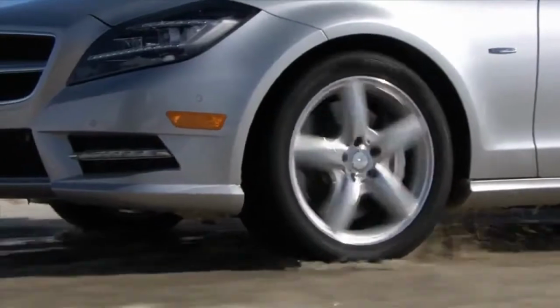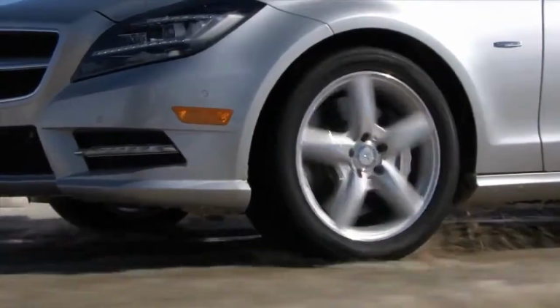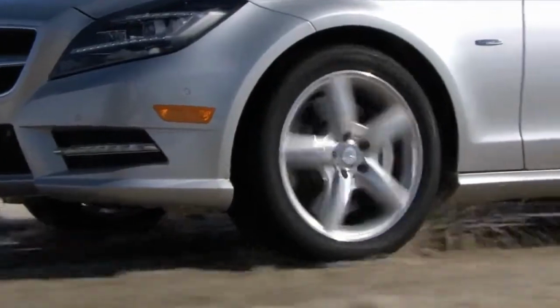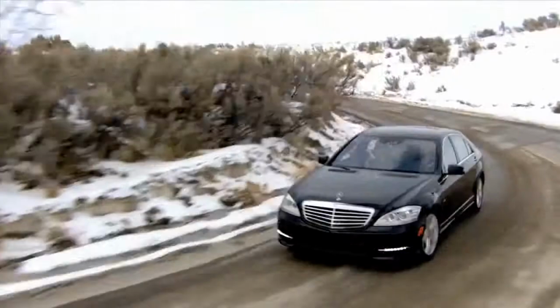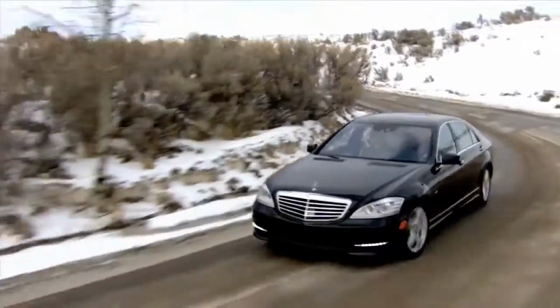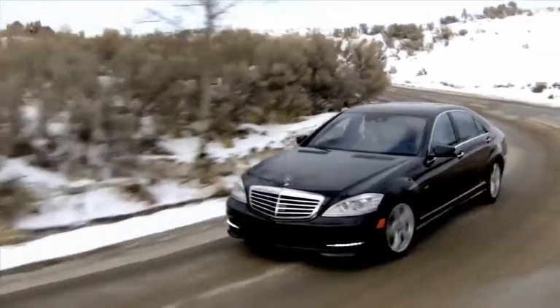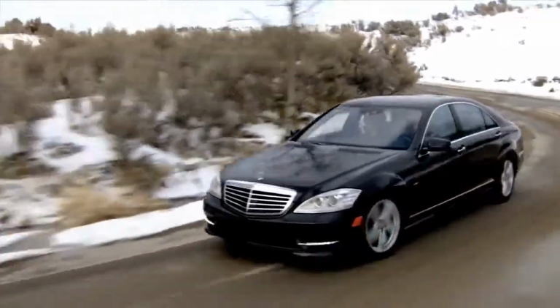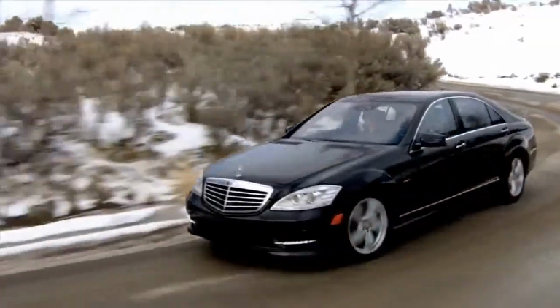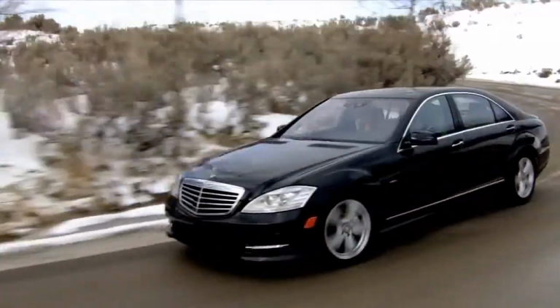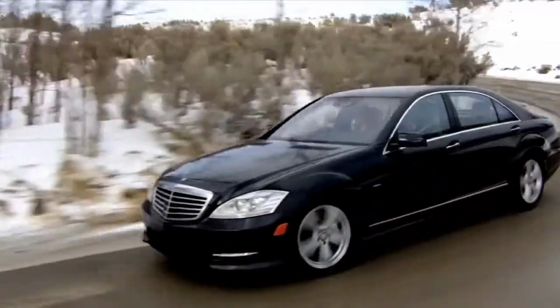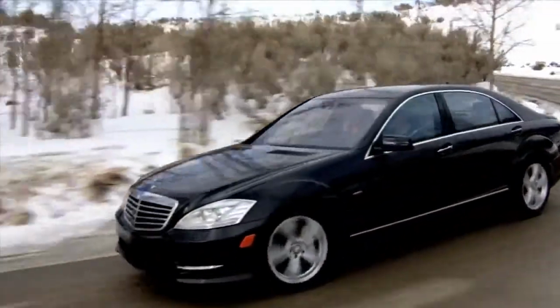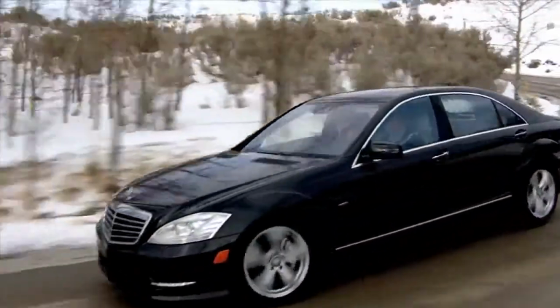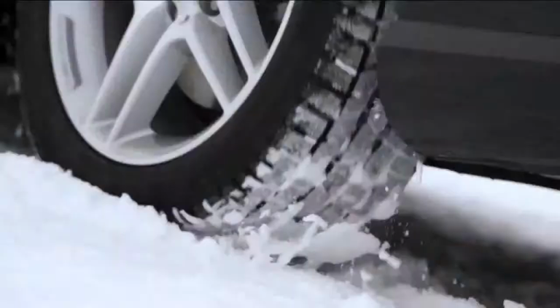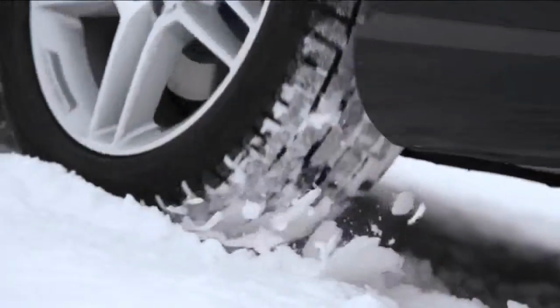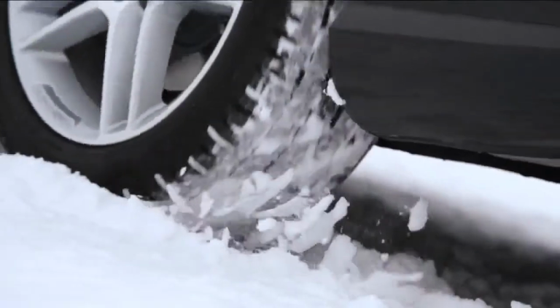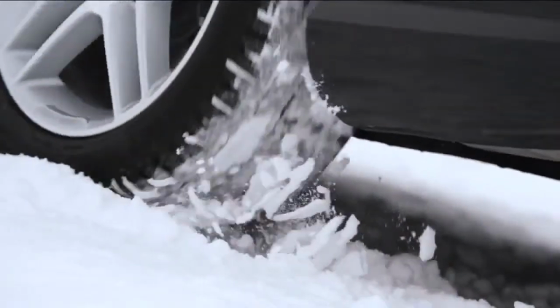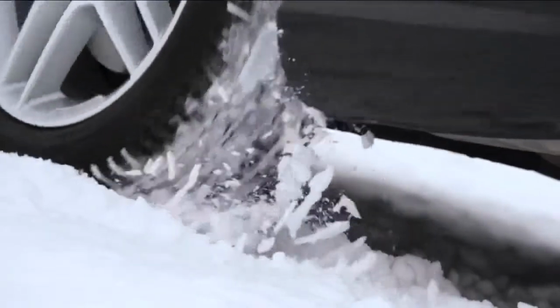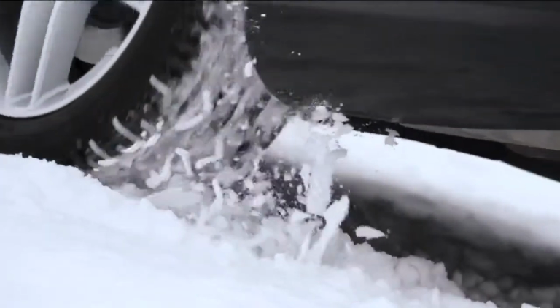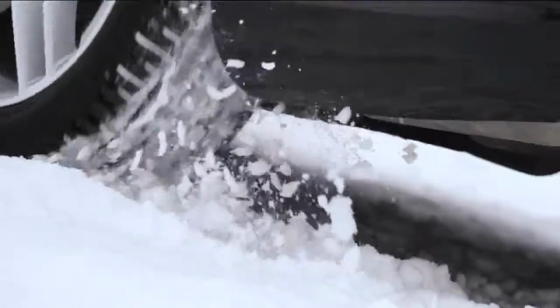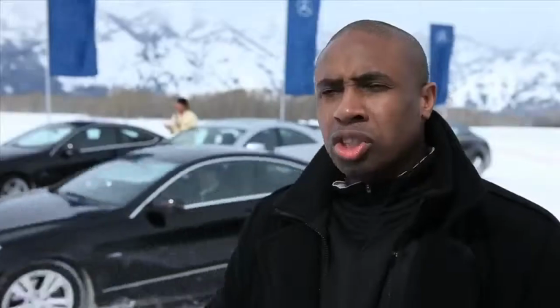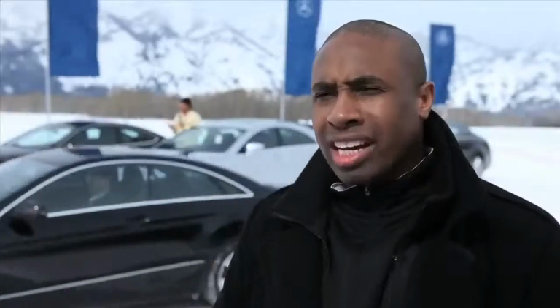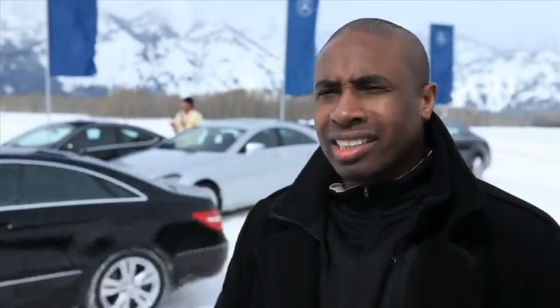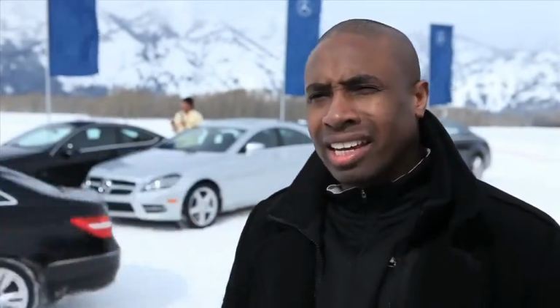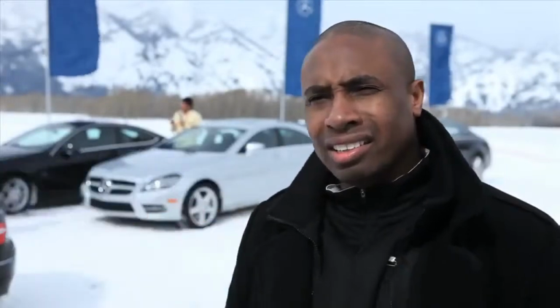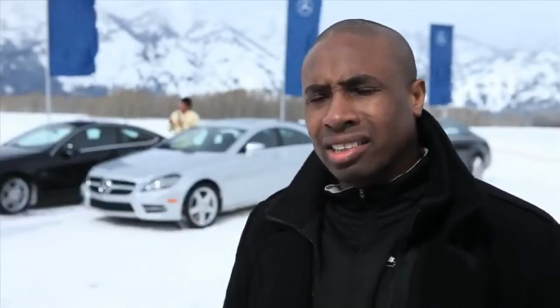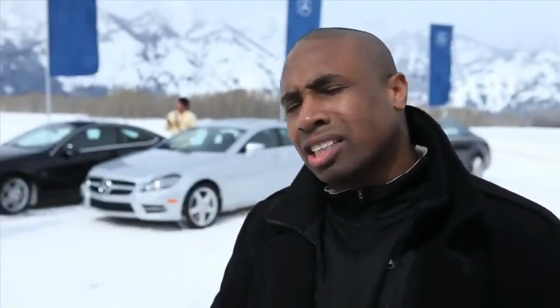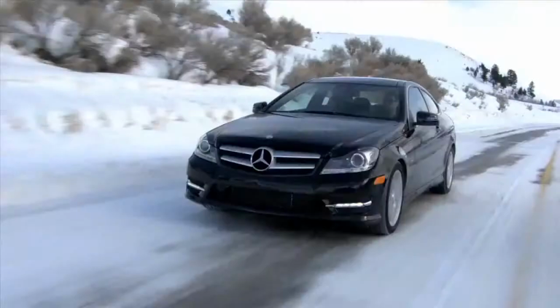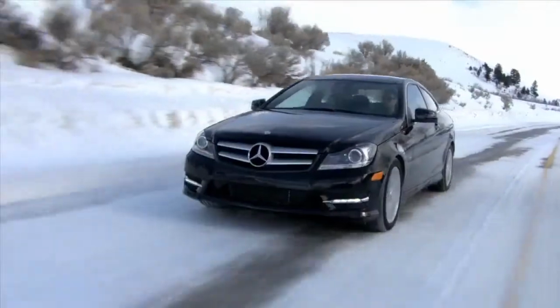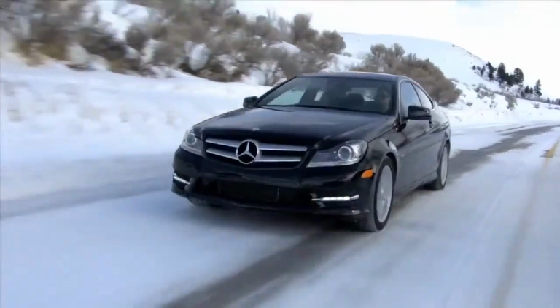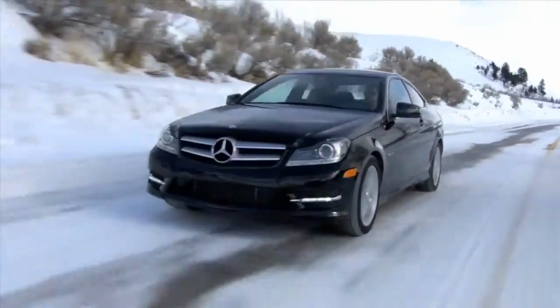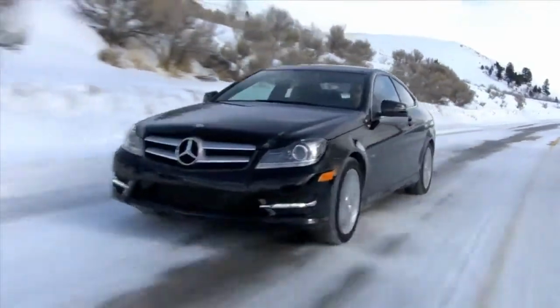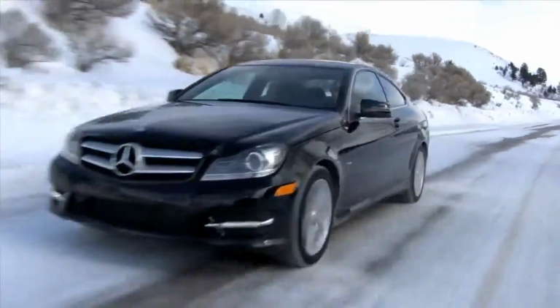sleet, hail, dirt, loose gravel — 4MATIC really optimizes all of your traction in any condition, and that's really the beauty of it.